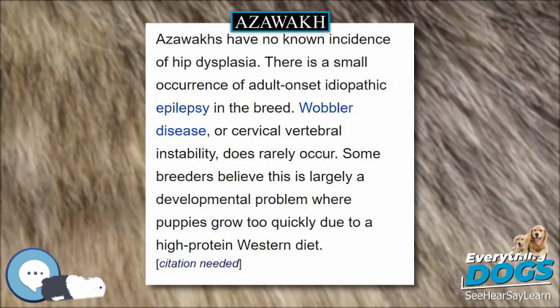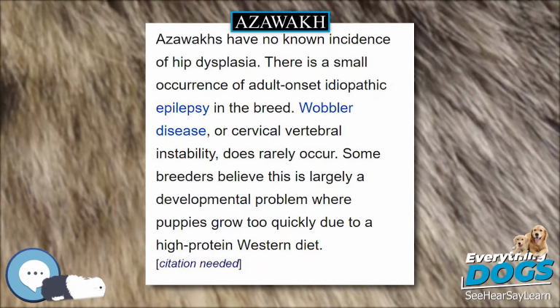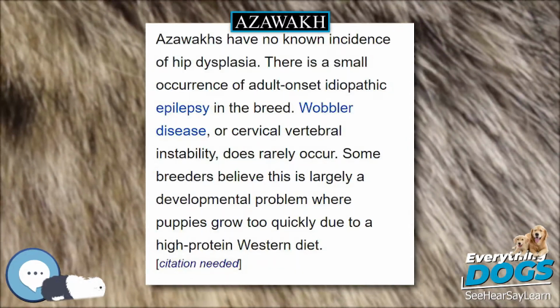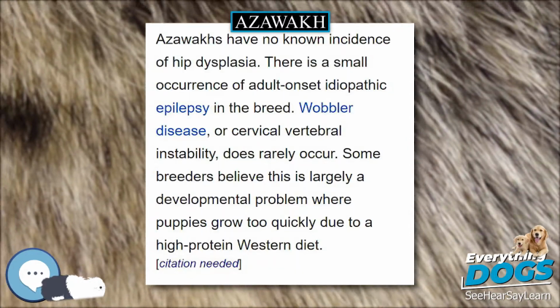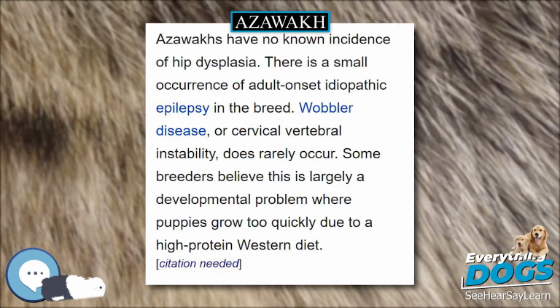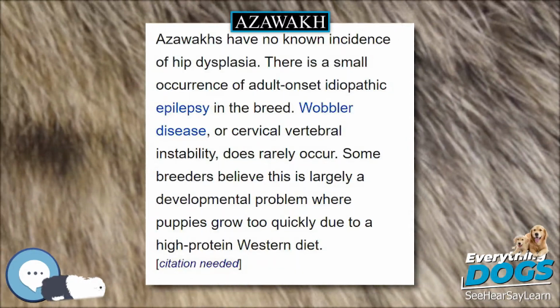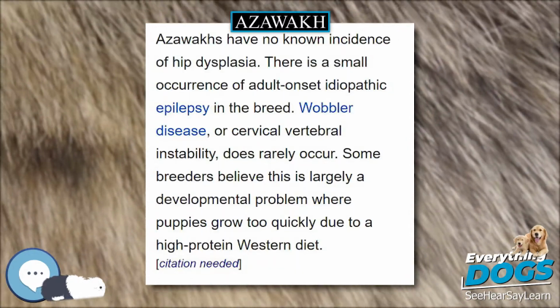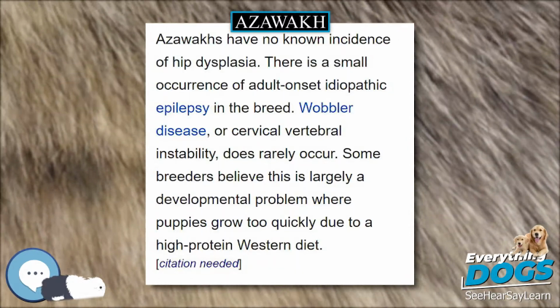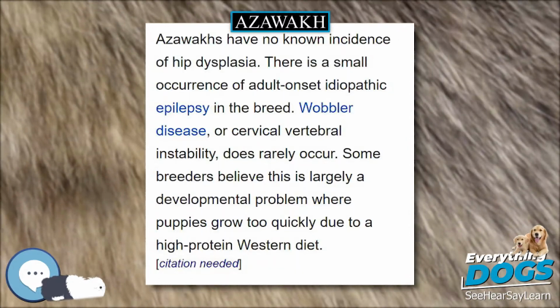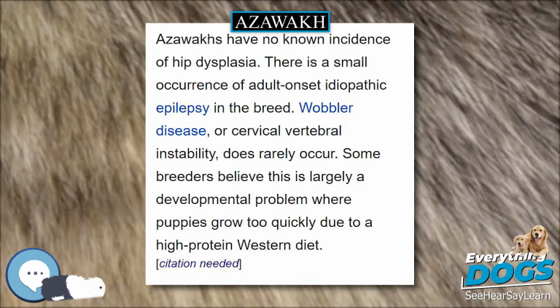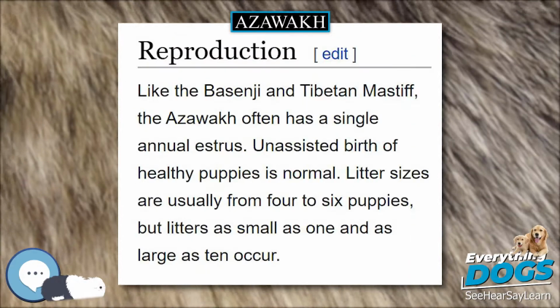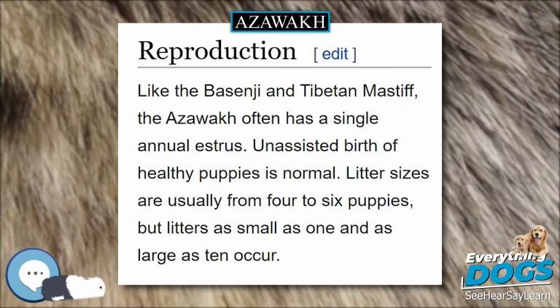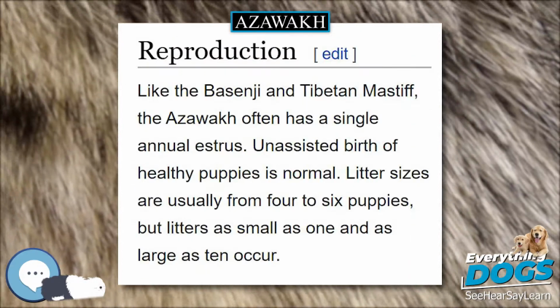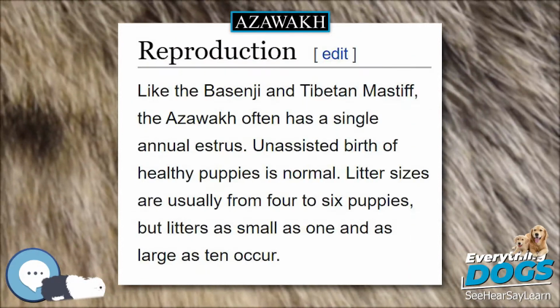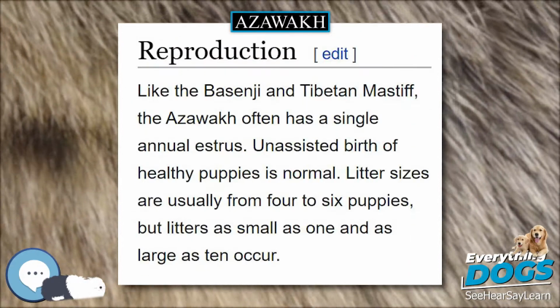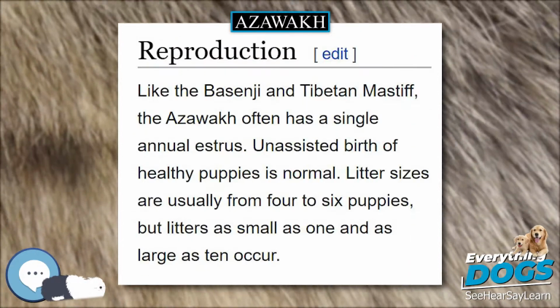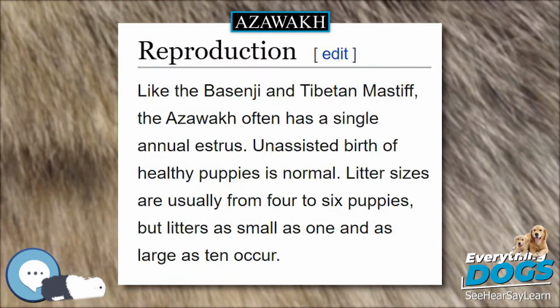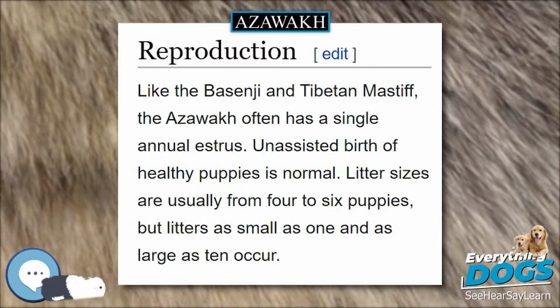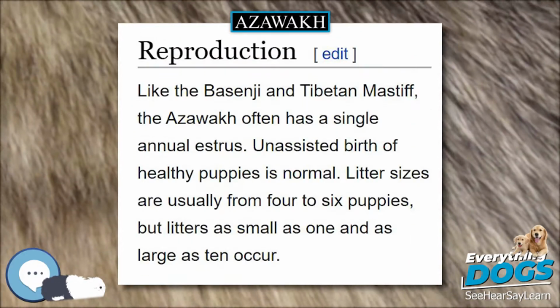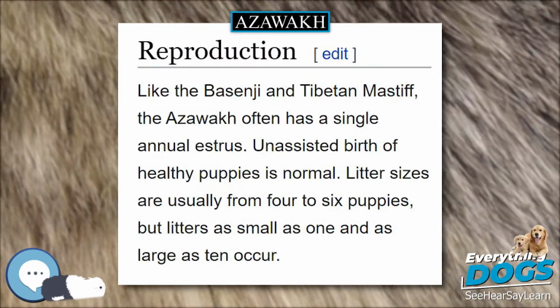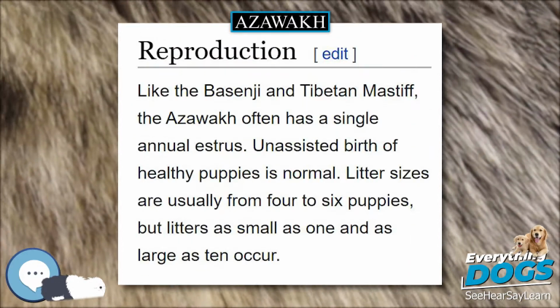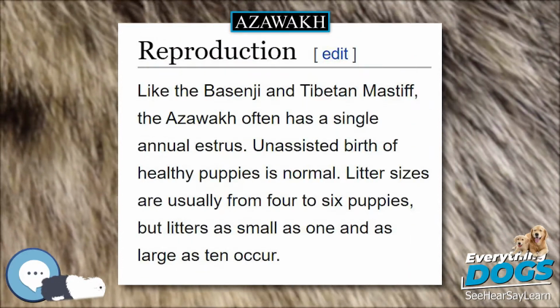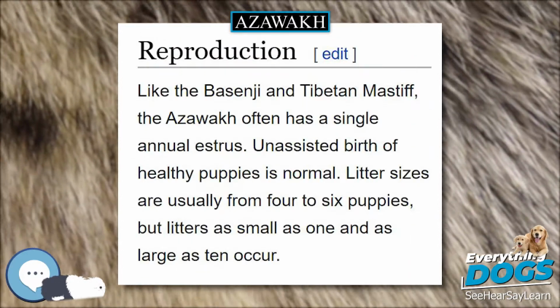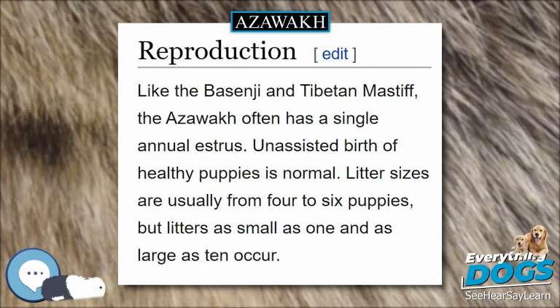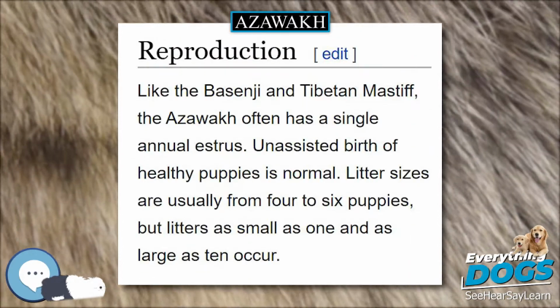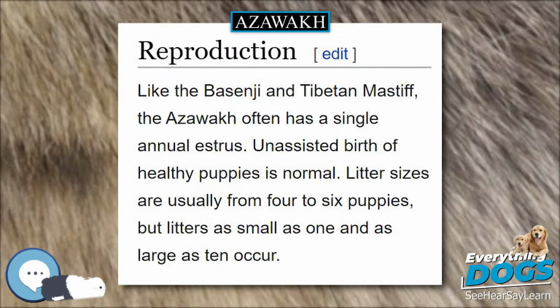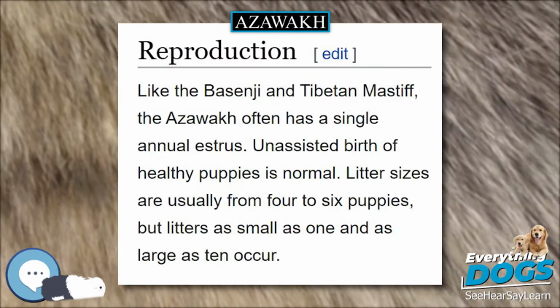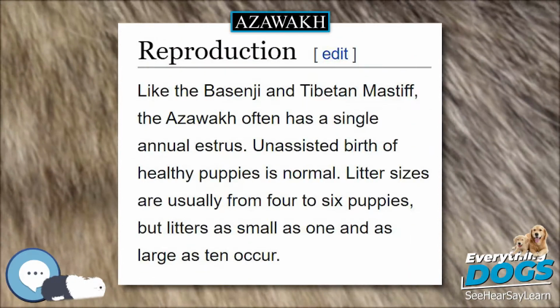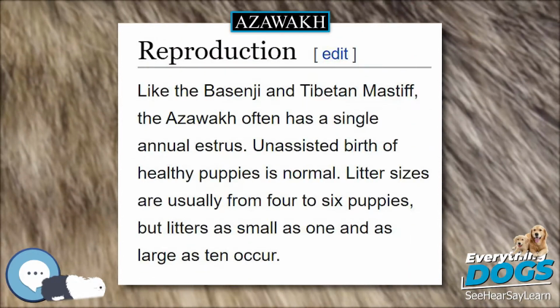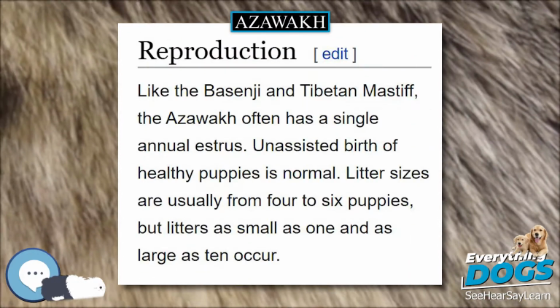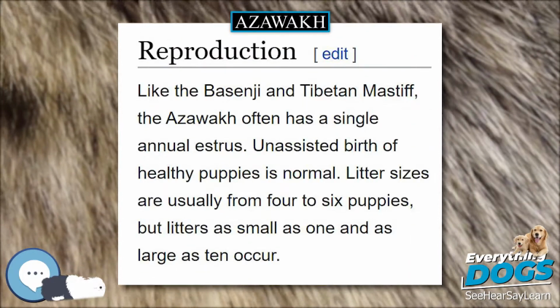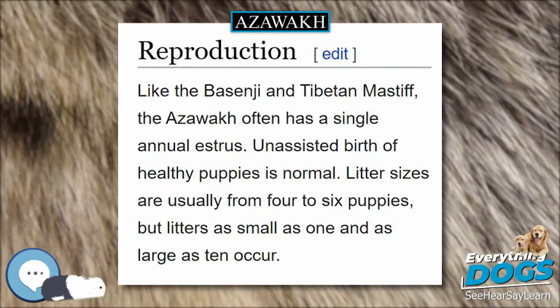Some breeders believe this is largely a developmental problem where puppies grow too quickly due to a high-protein Western diet.